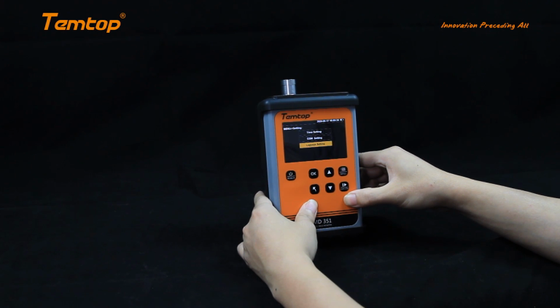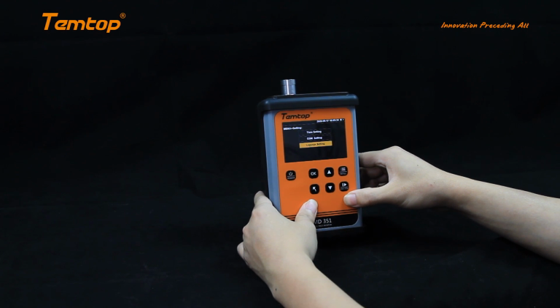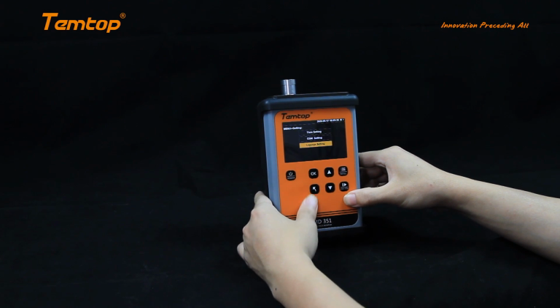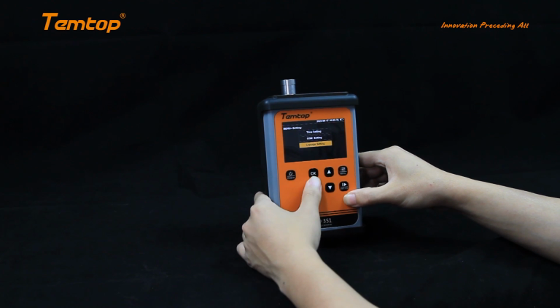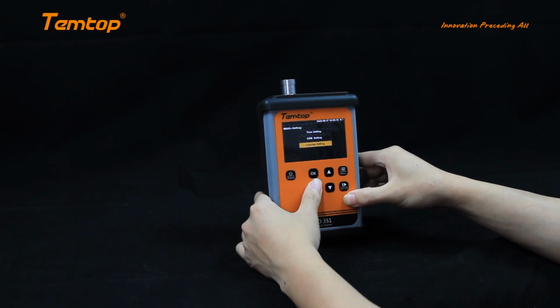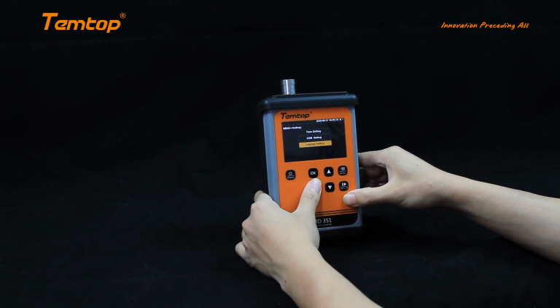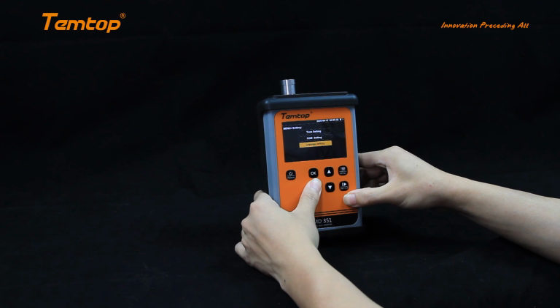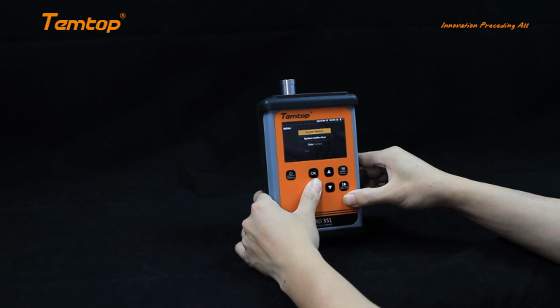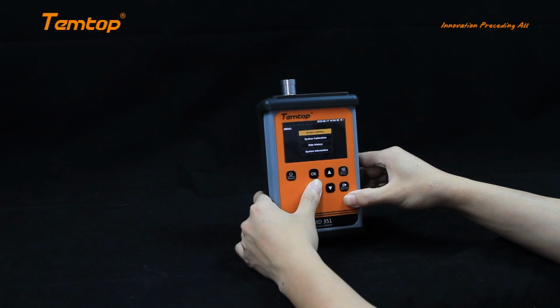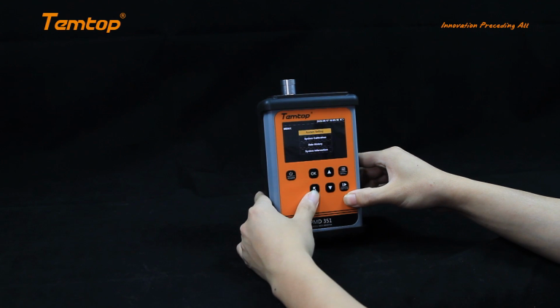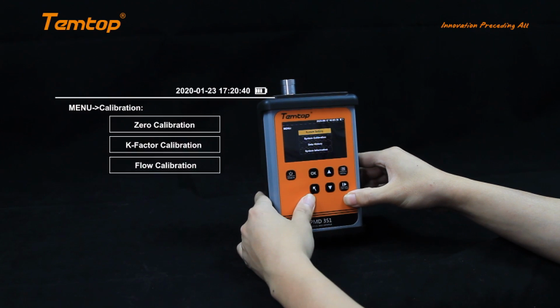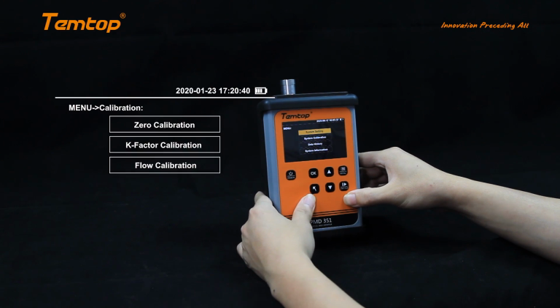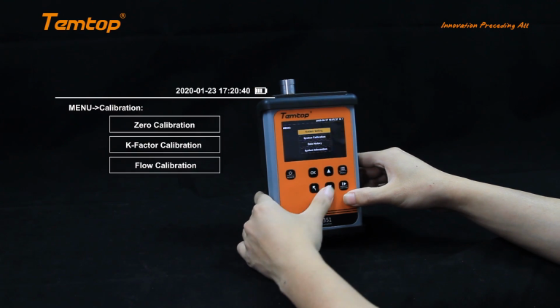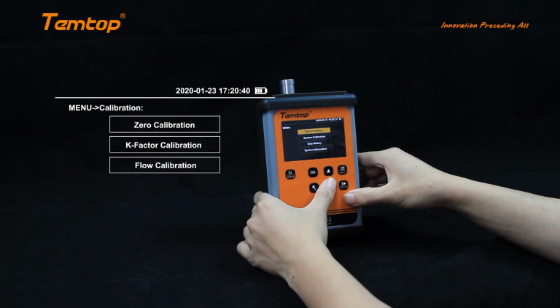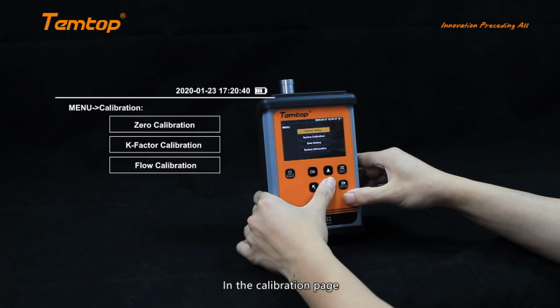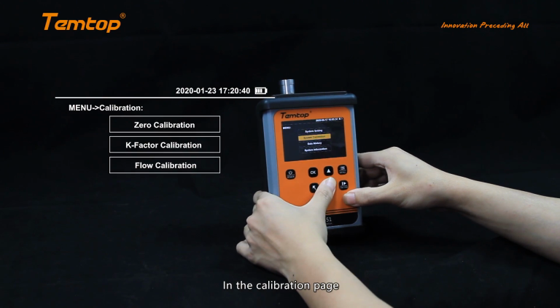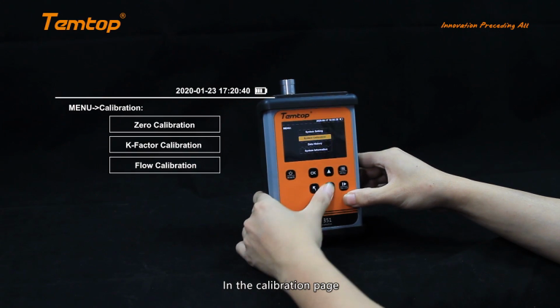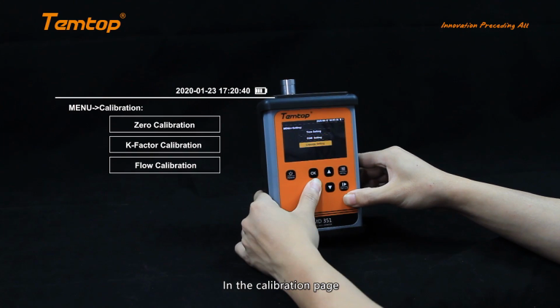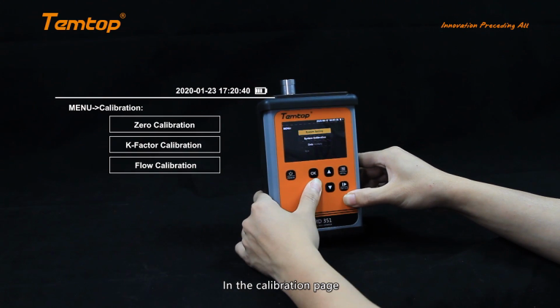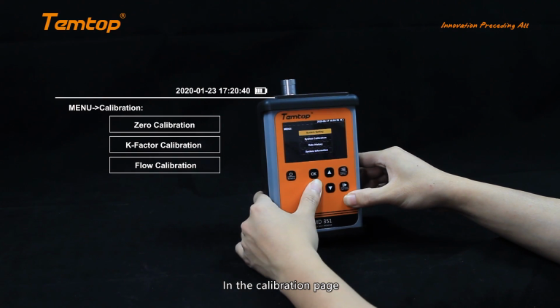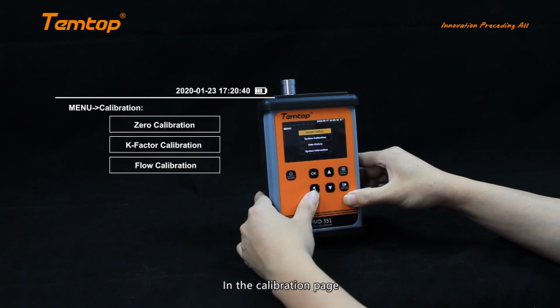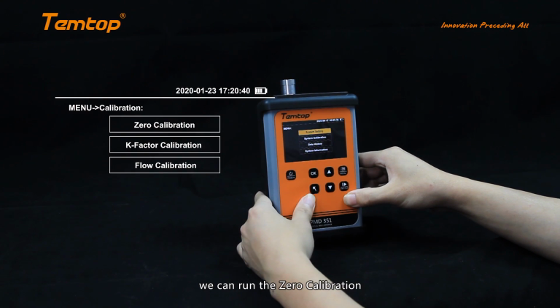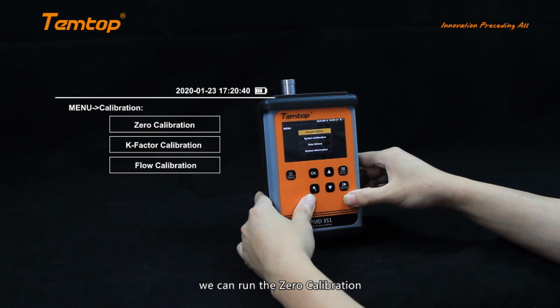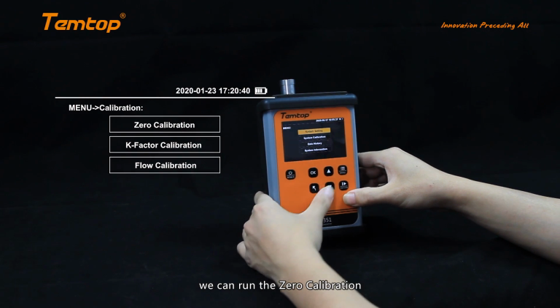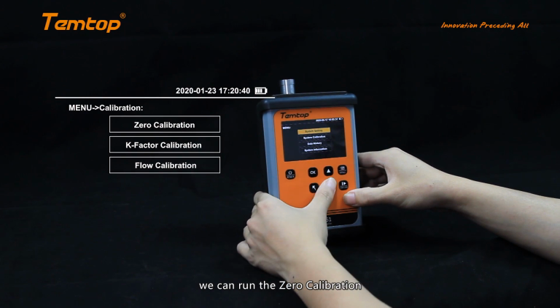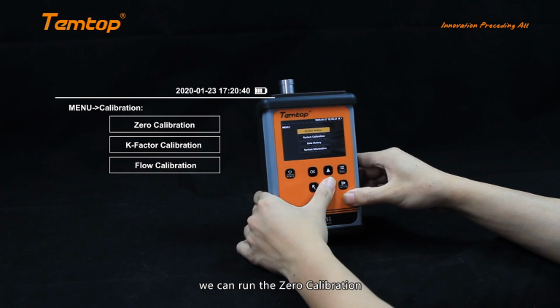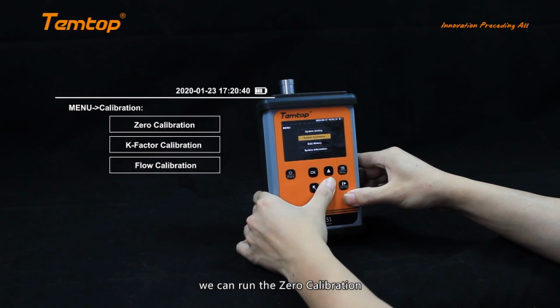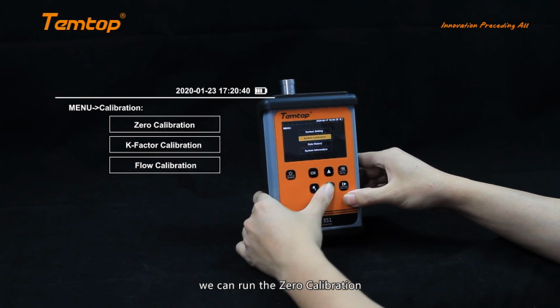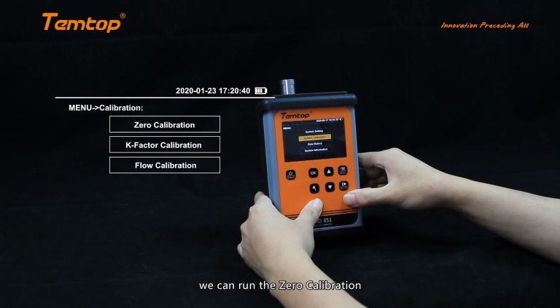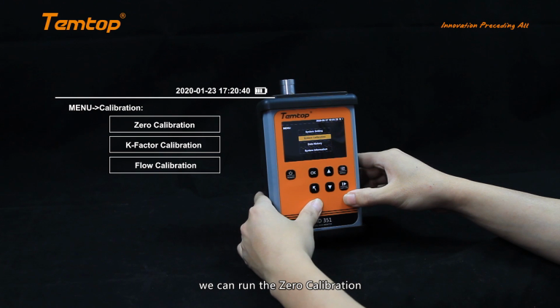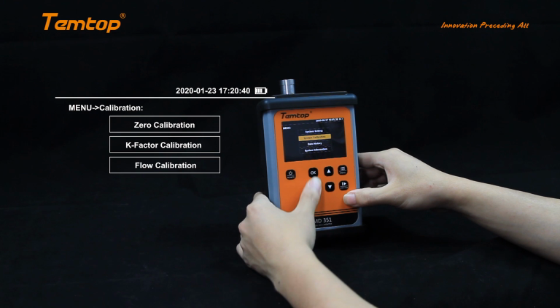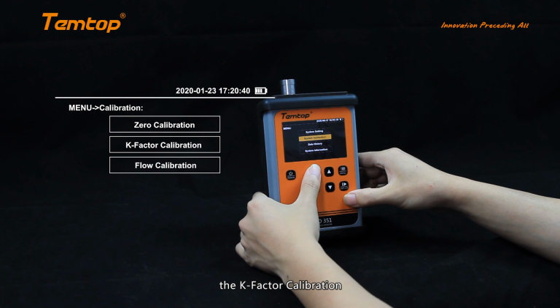In the calibration page, we can run the zero calibration, the K-factor calibration, and the flow calibration.